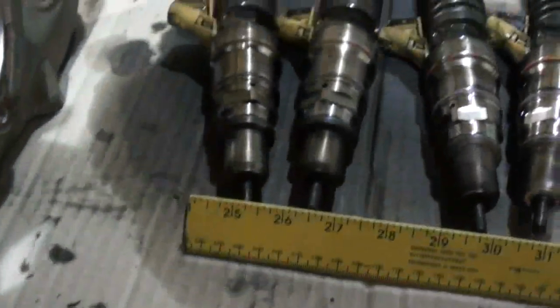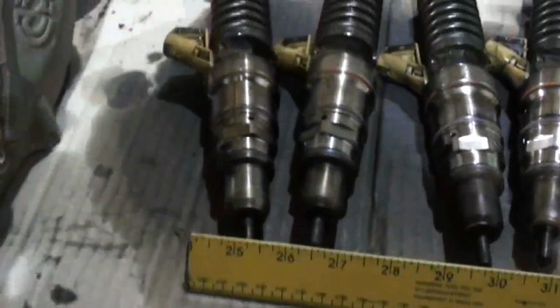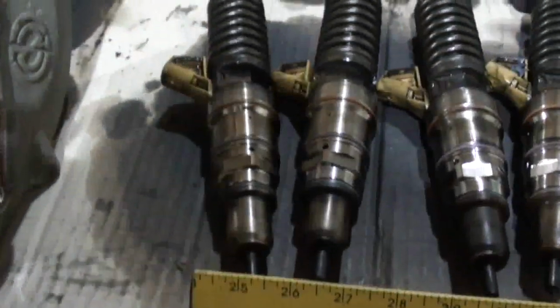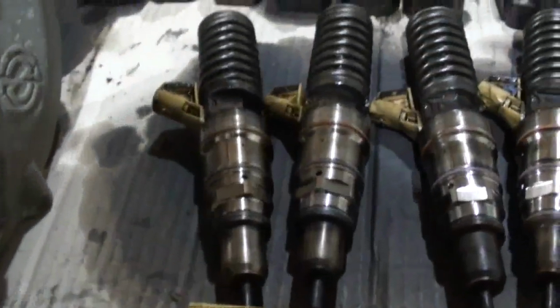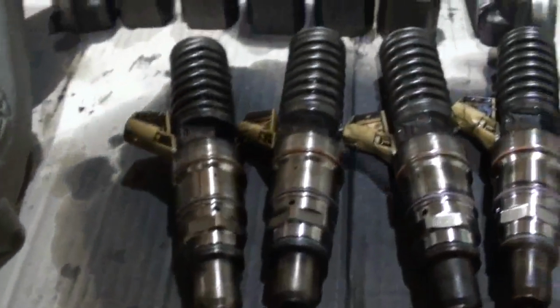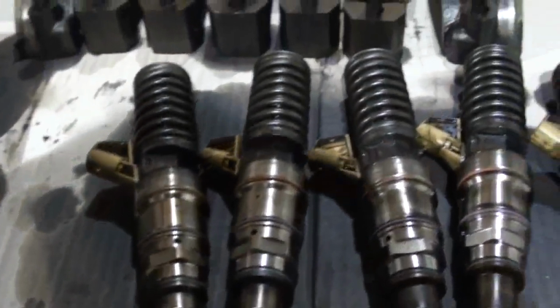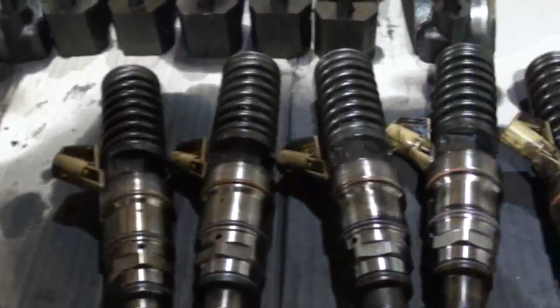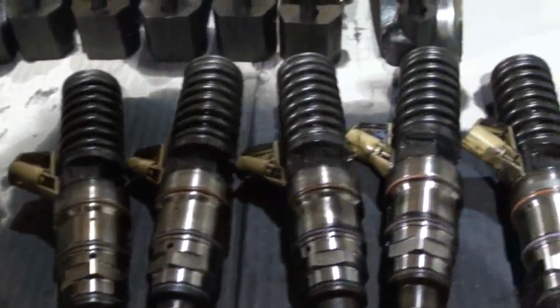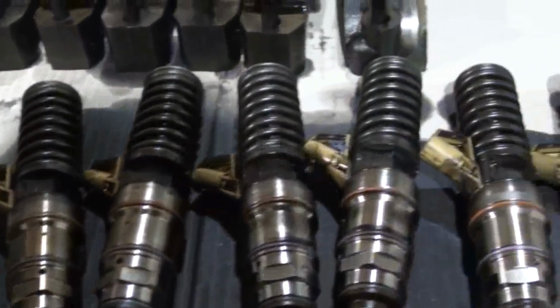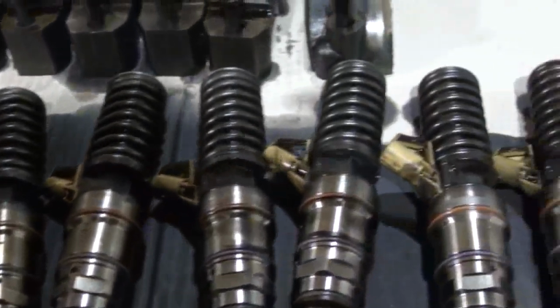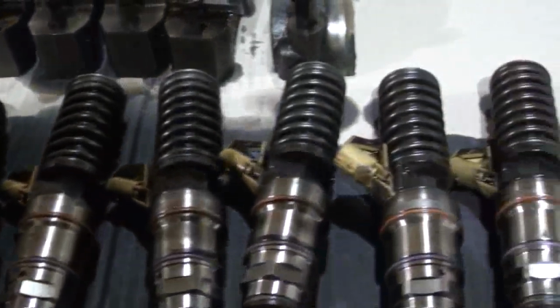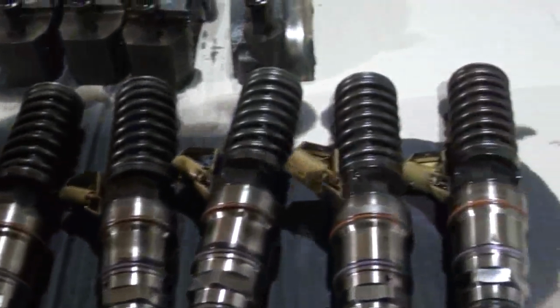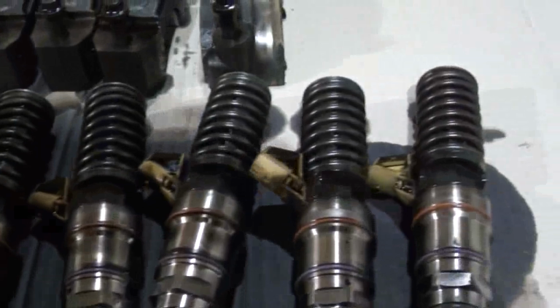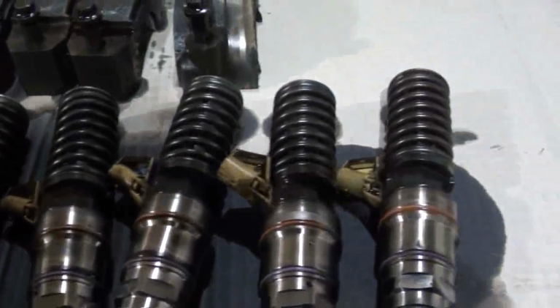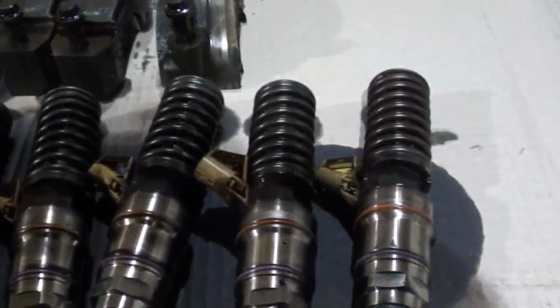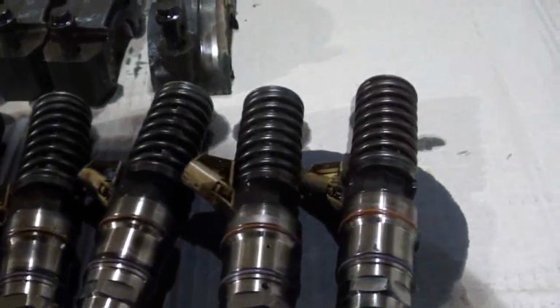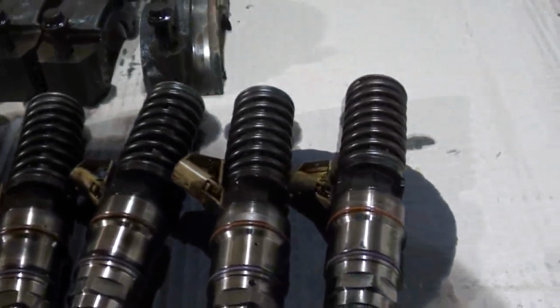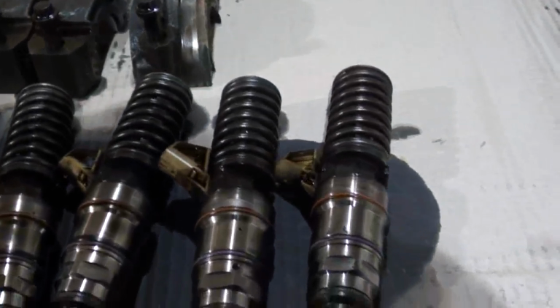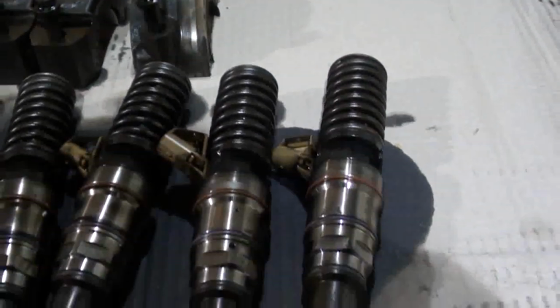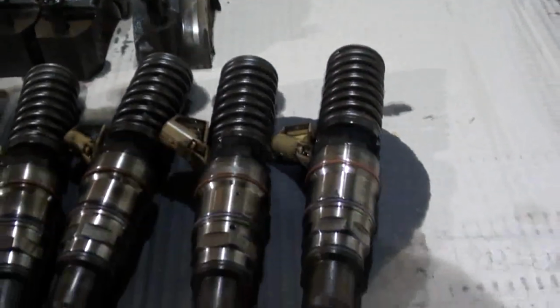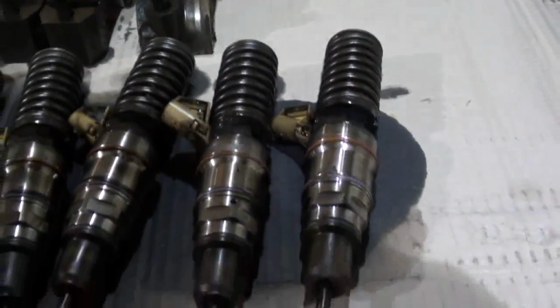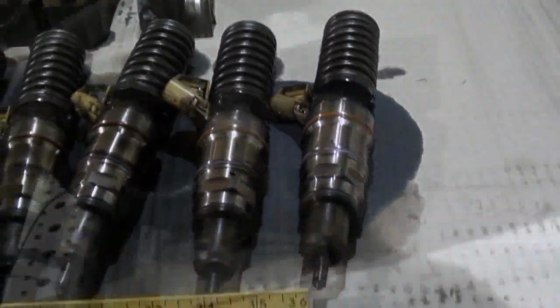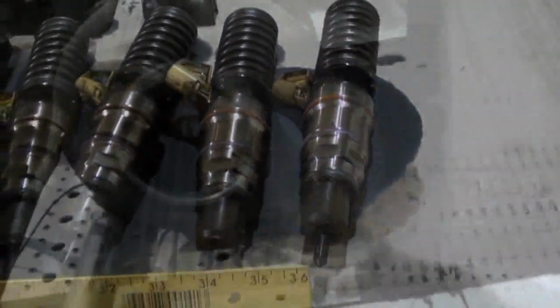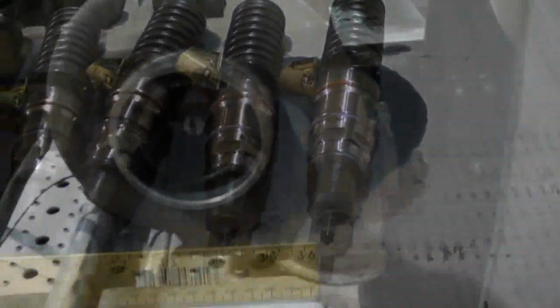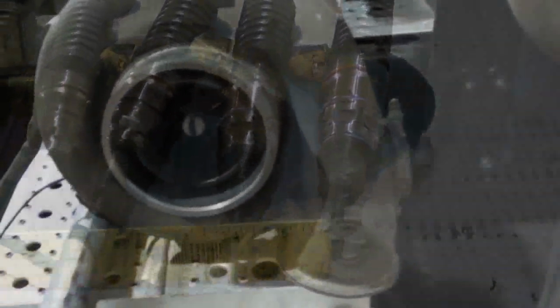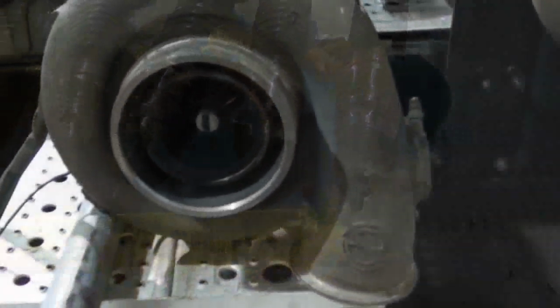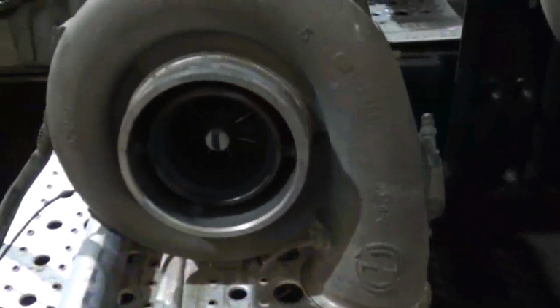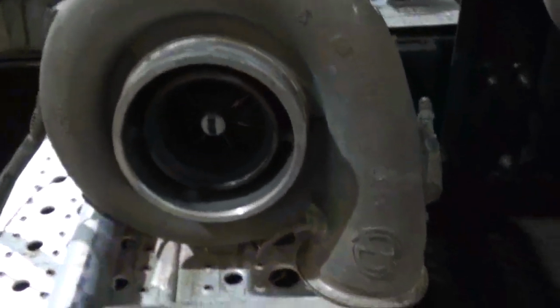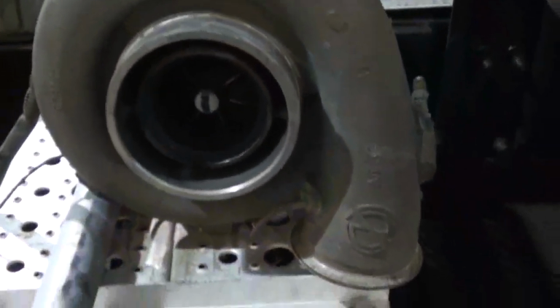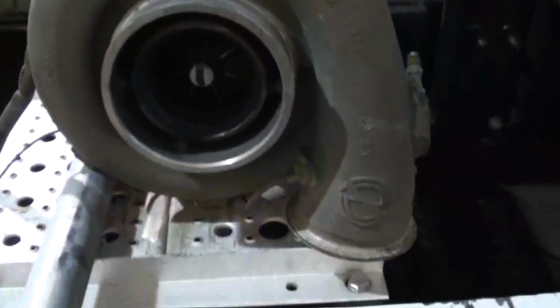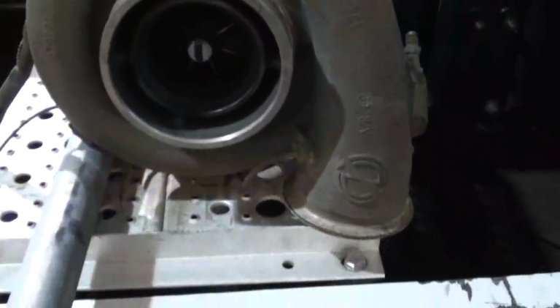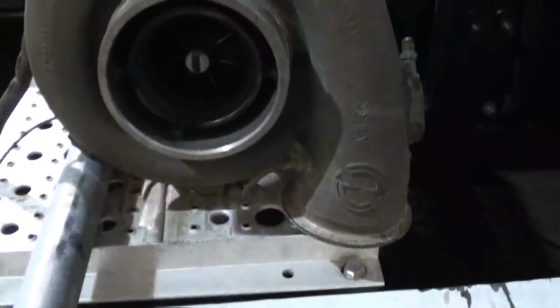These are the injectors. That's the turbocharger.